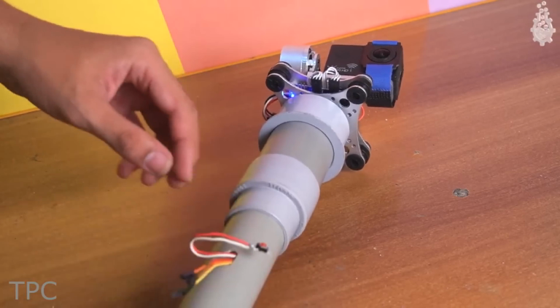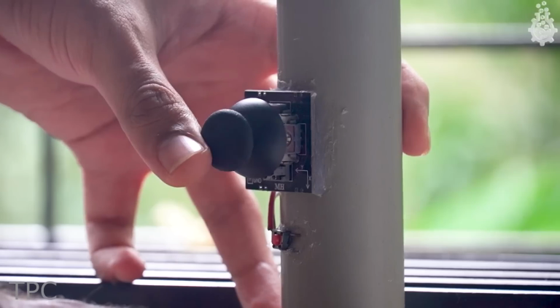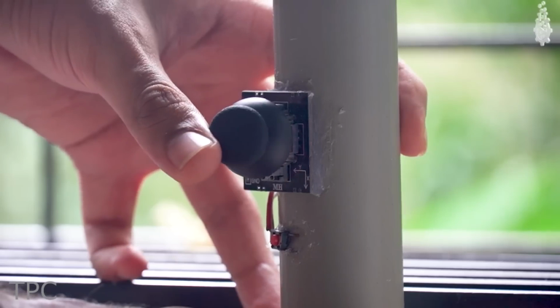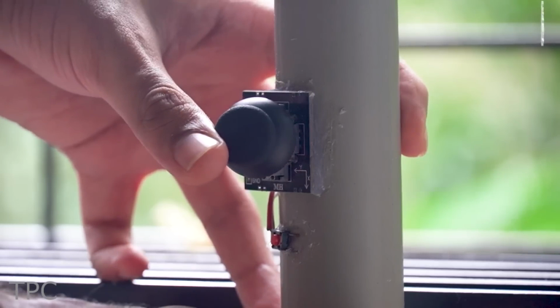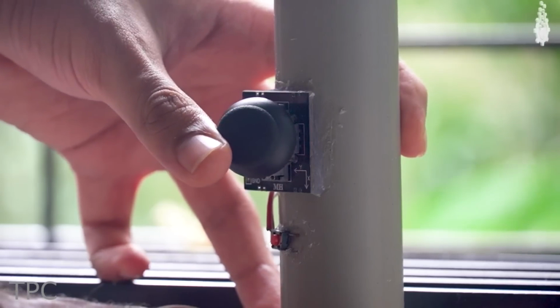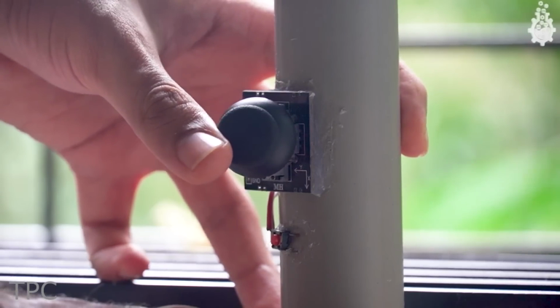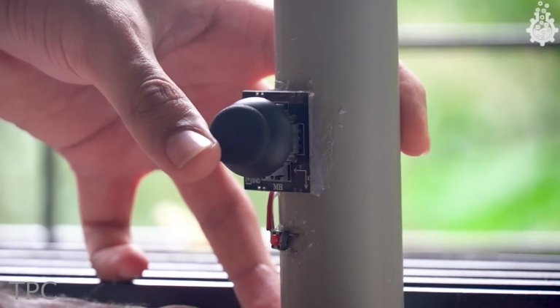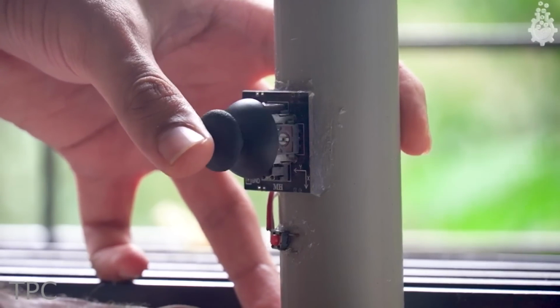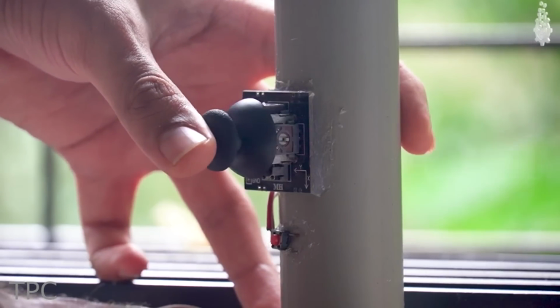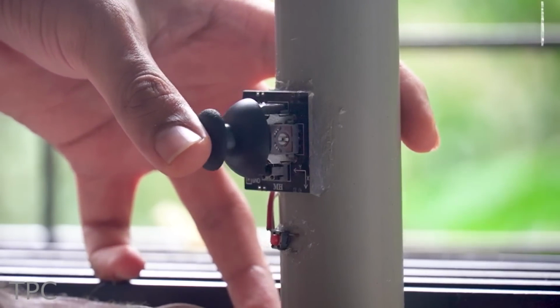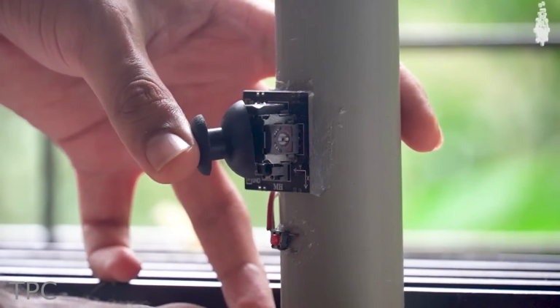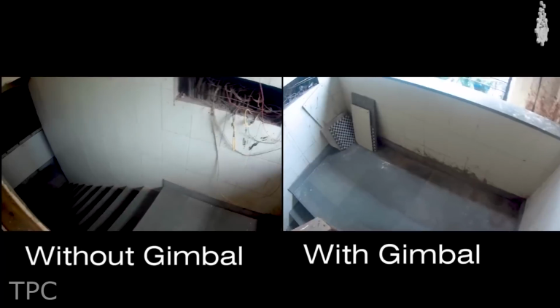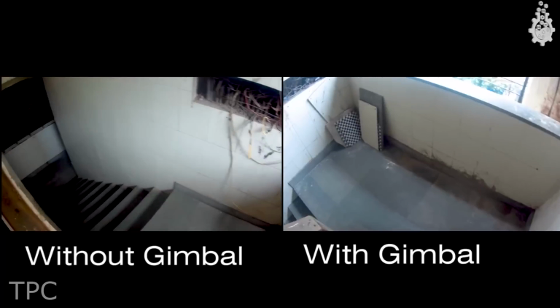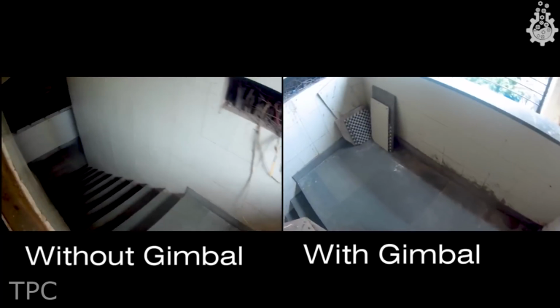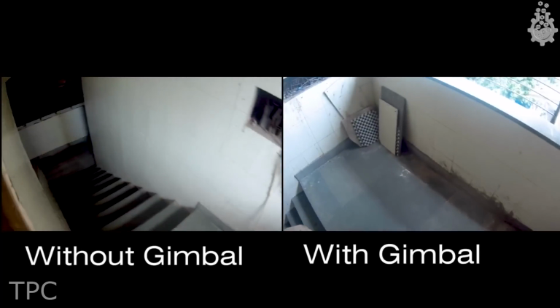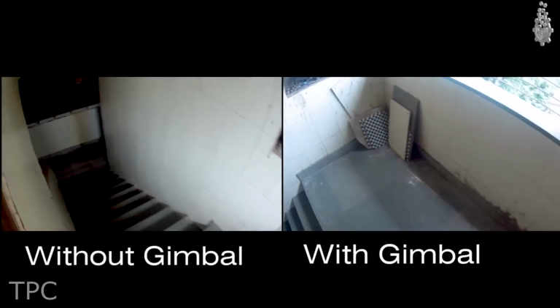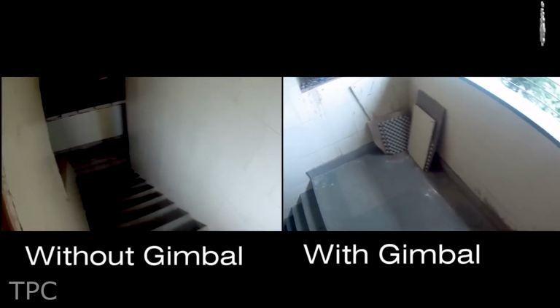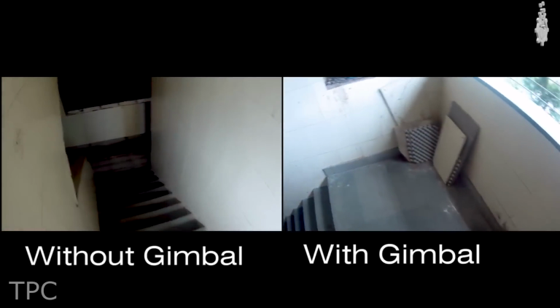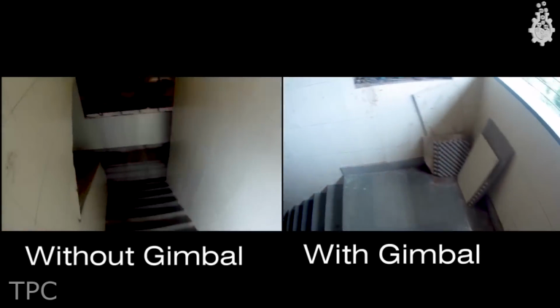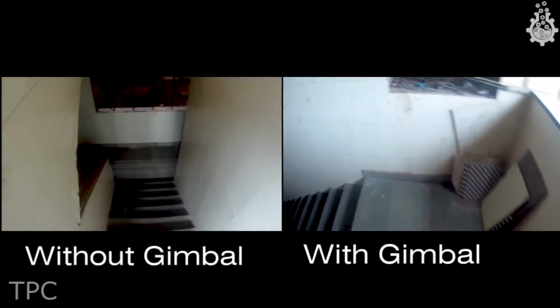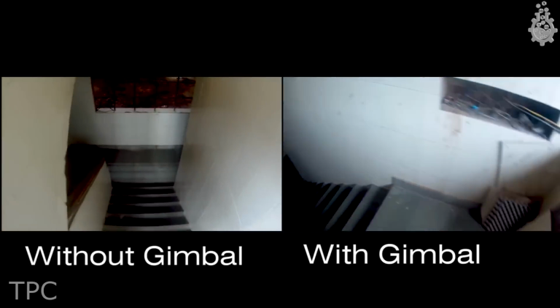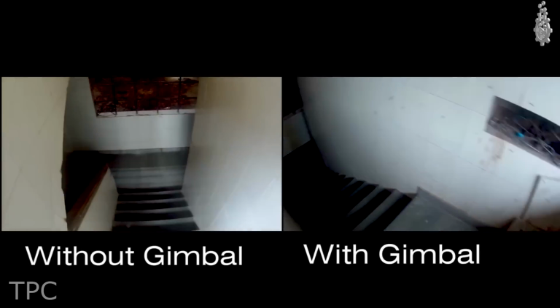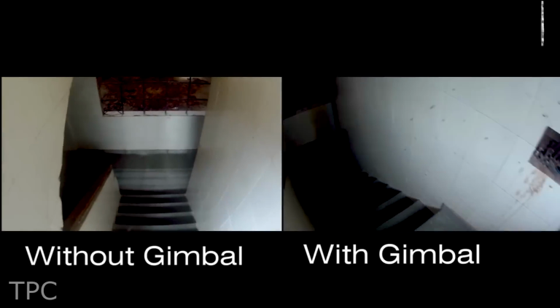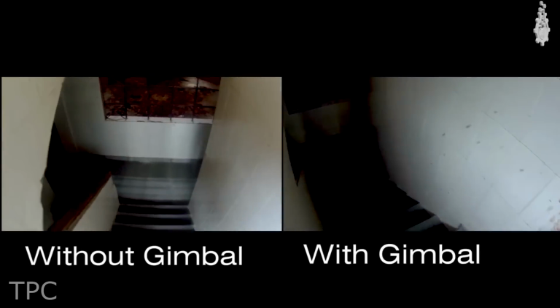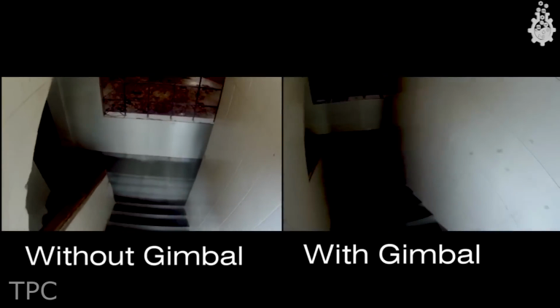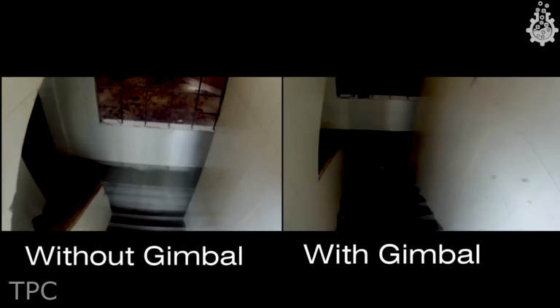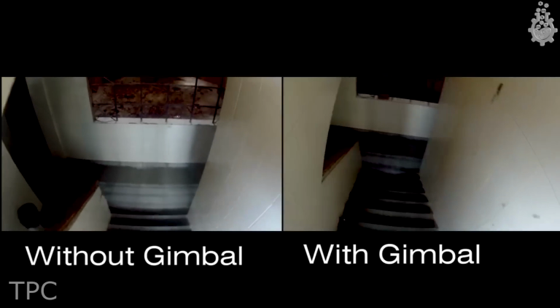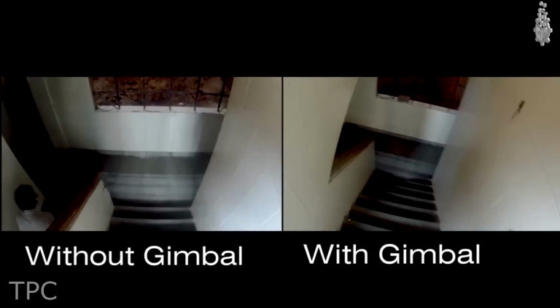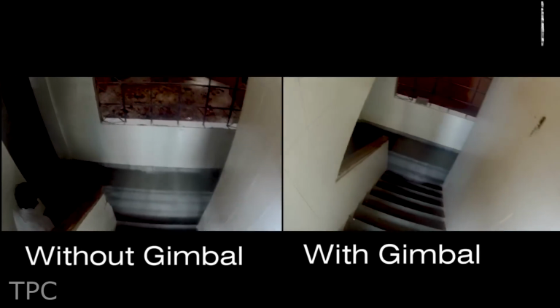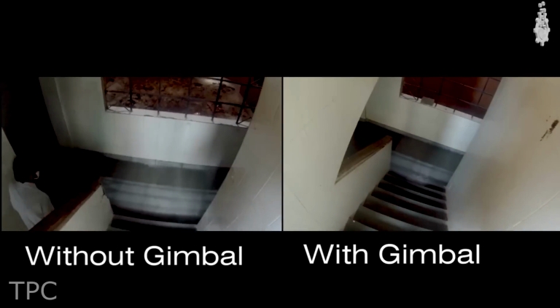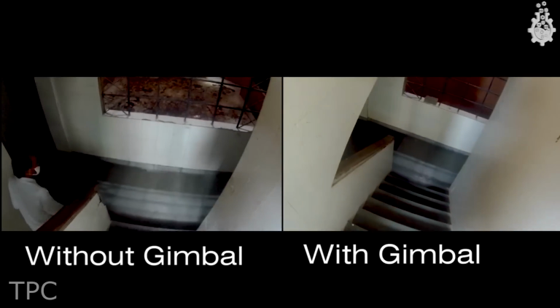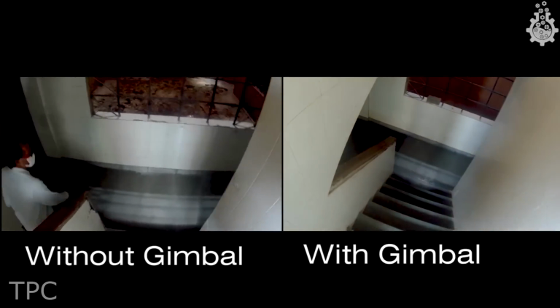And if you are curious to know the results, here is the footage shot using this gimbal. The results are impressive, right?